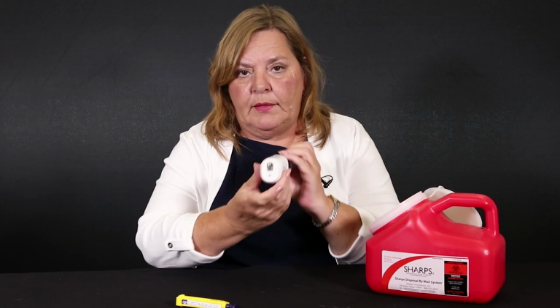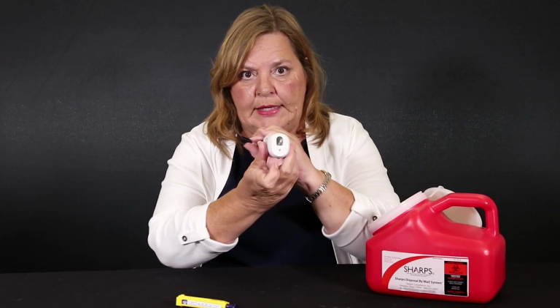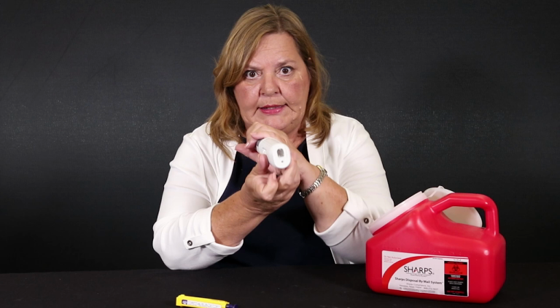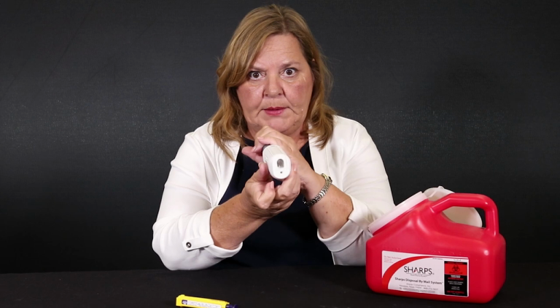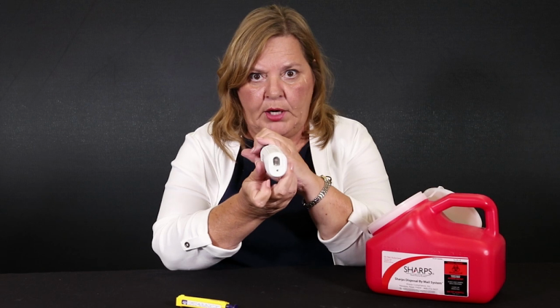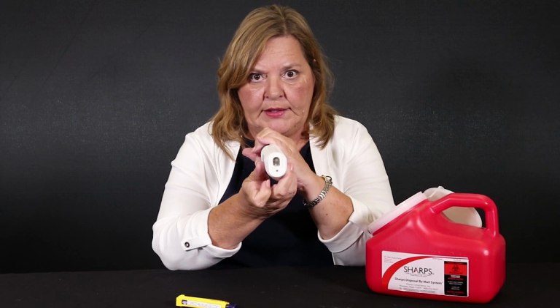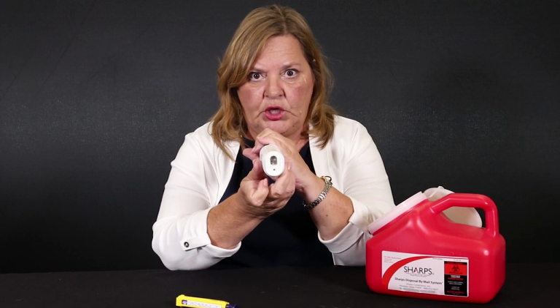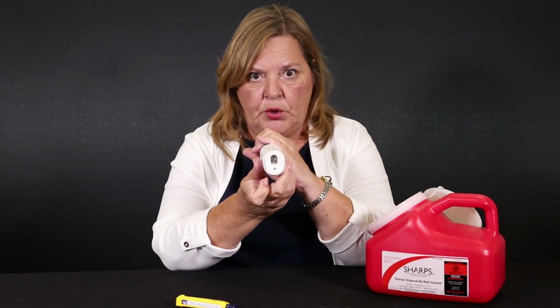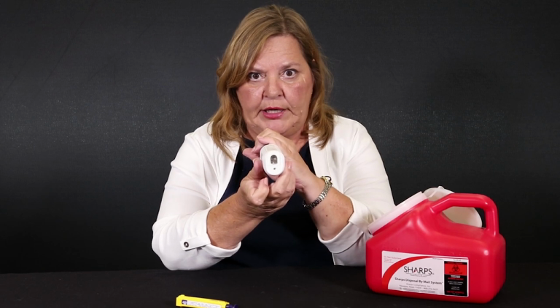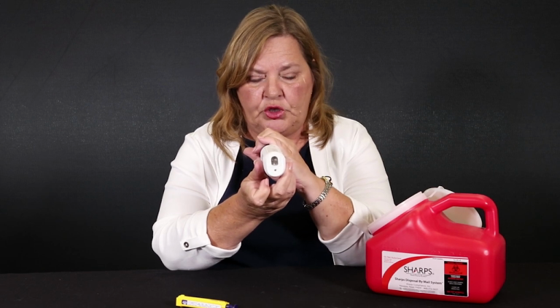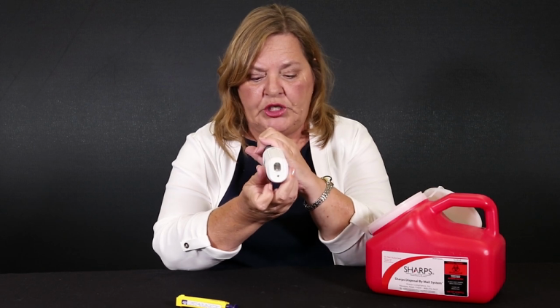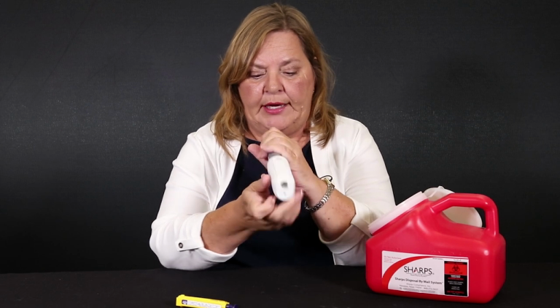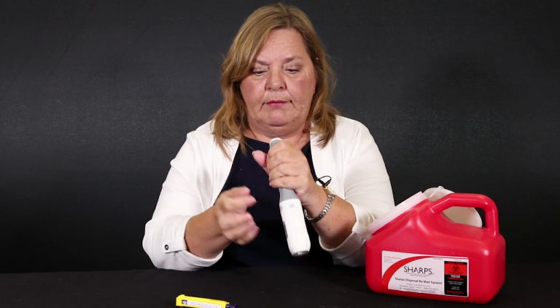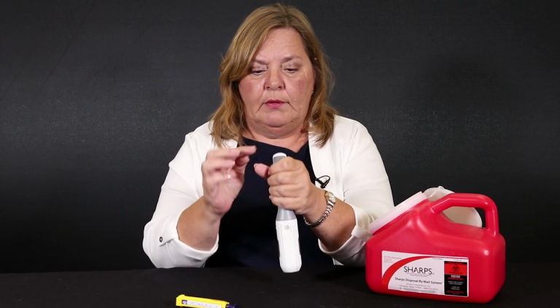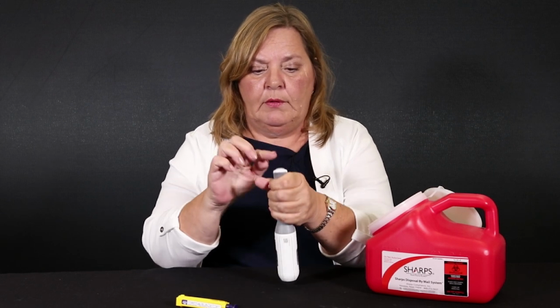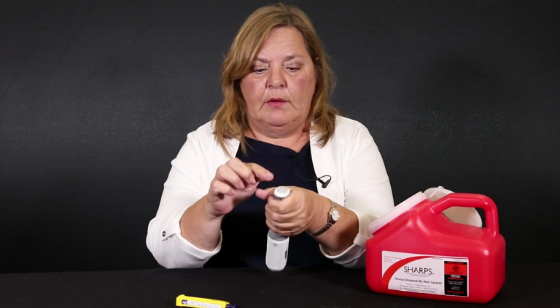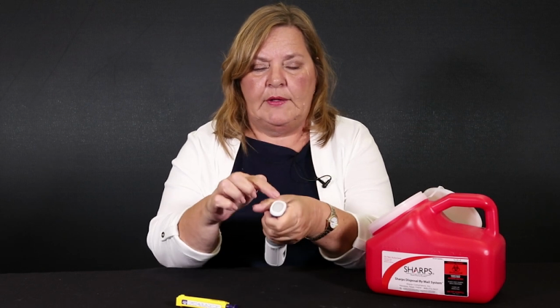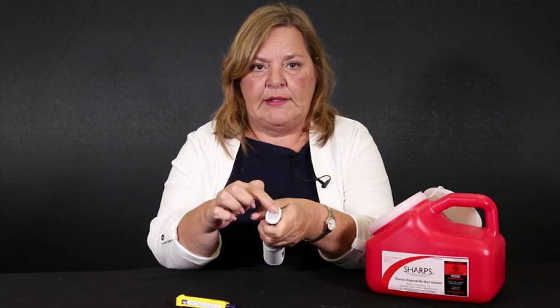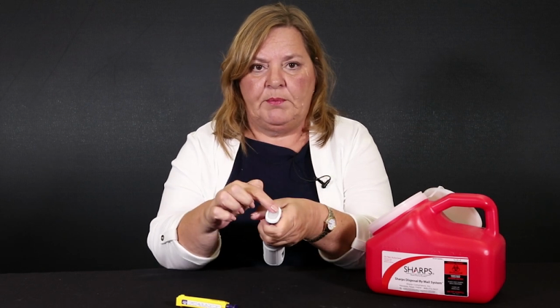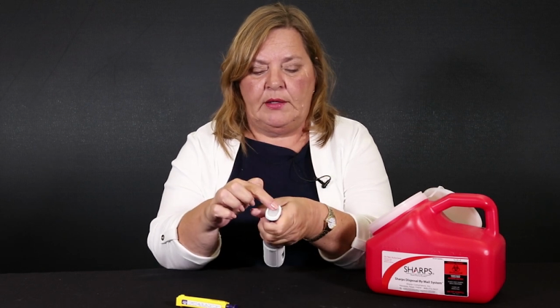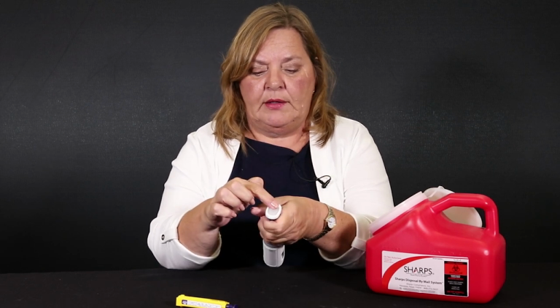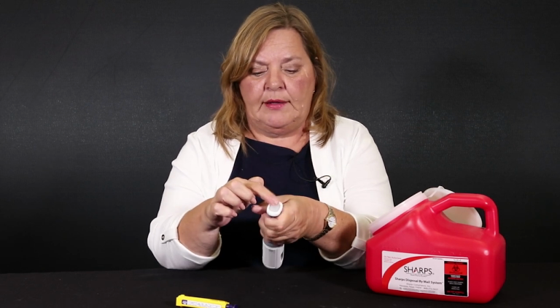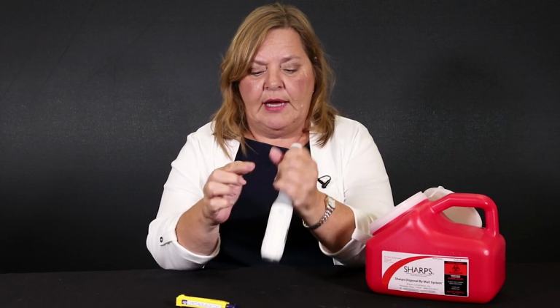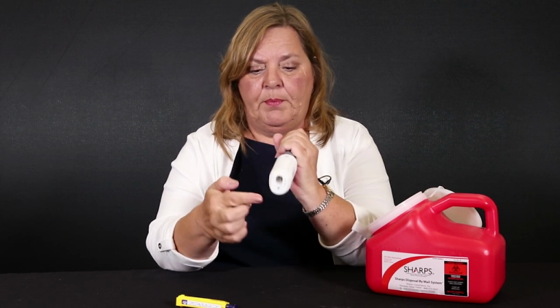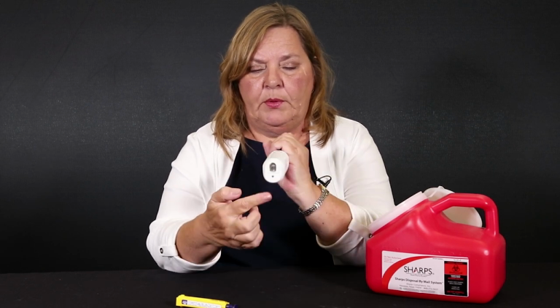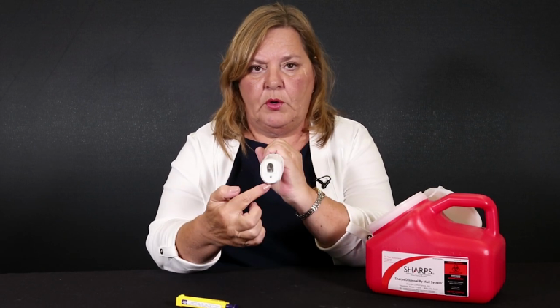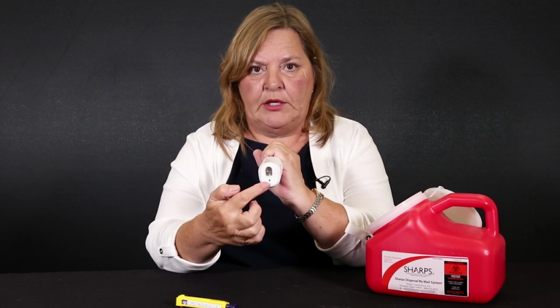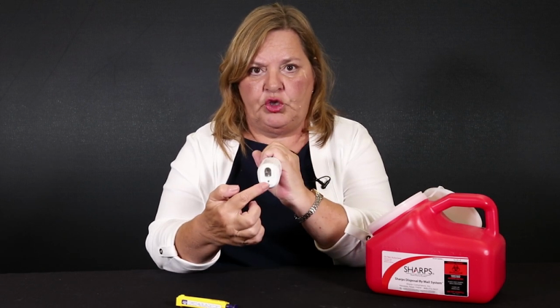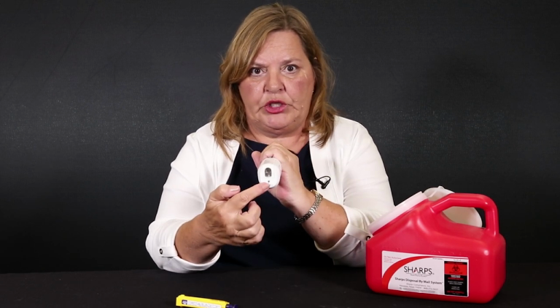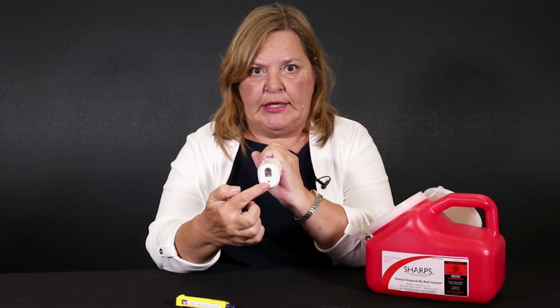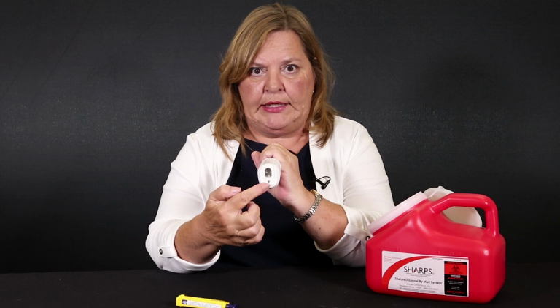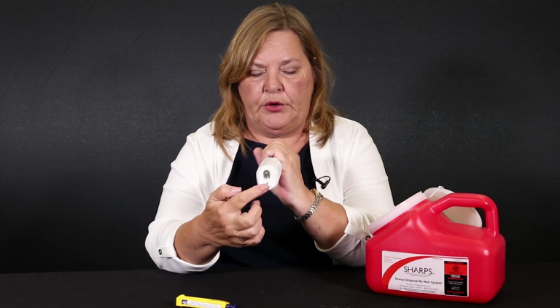This is the part that's going to go against your skin. This is the button at the top — this end goes against your skin.